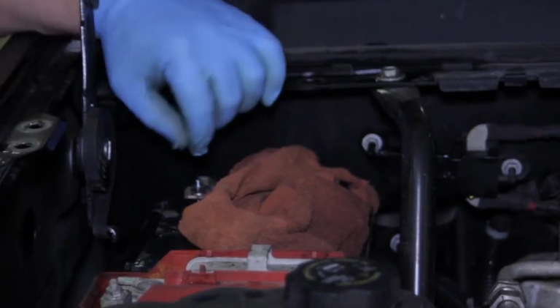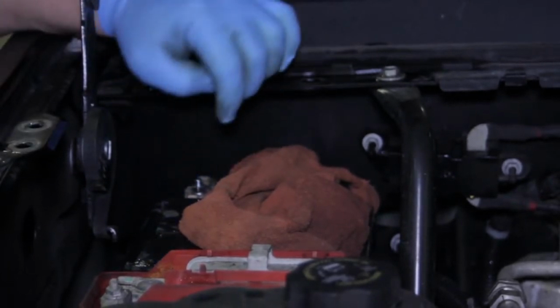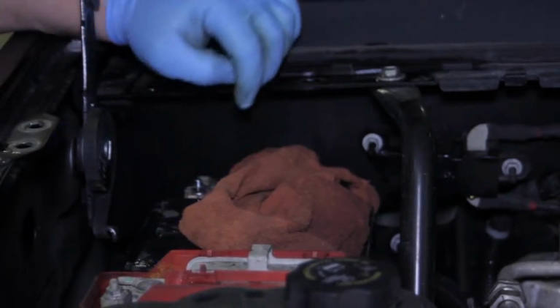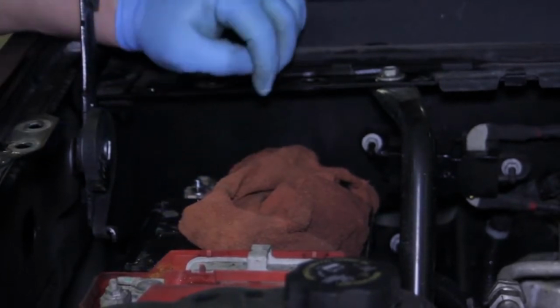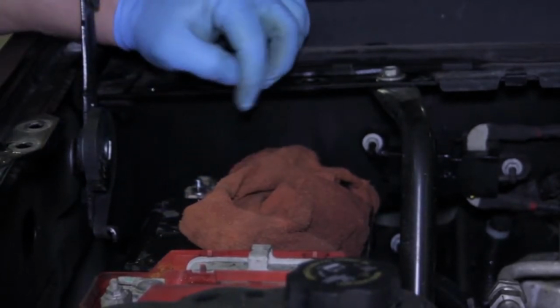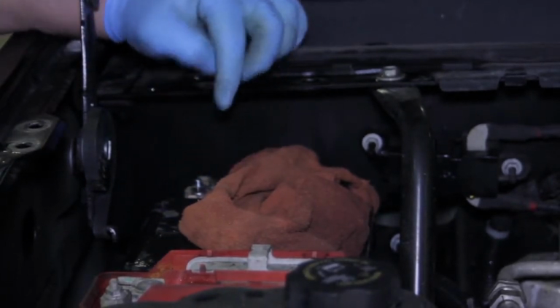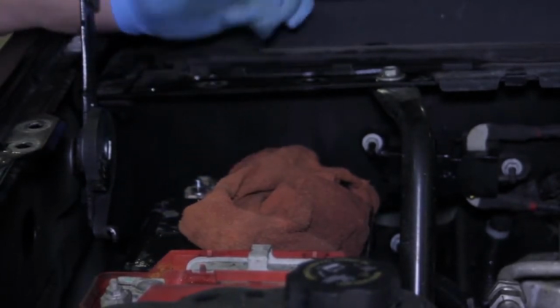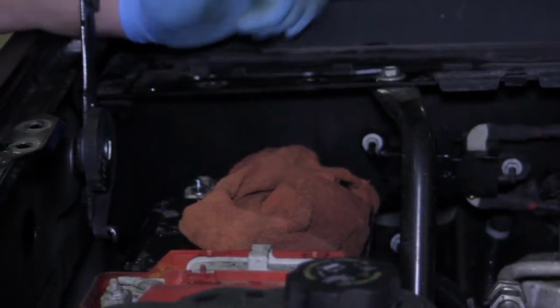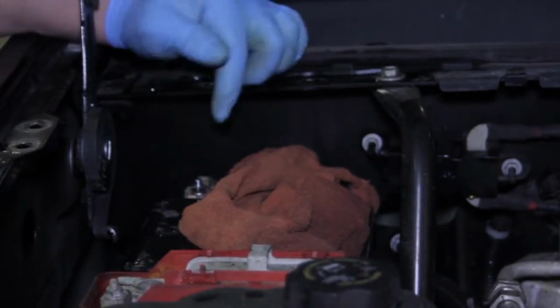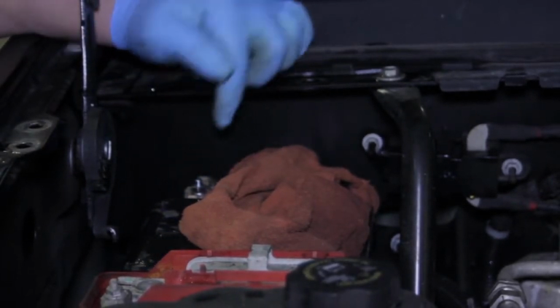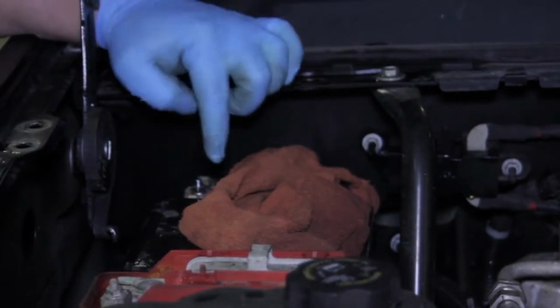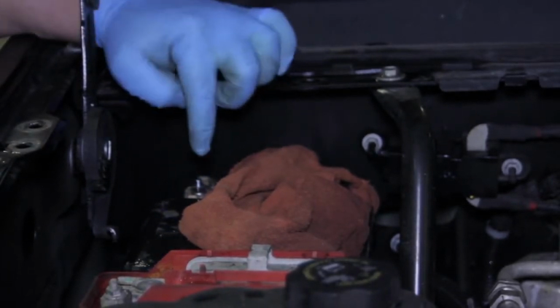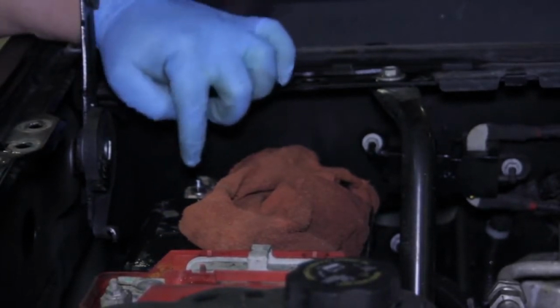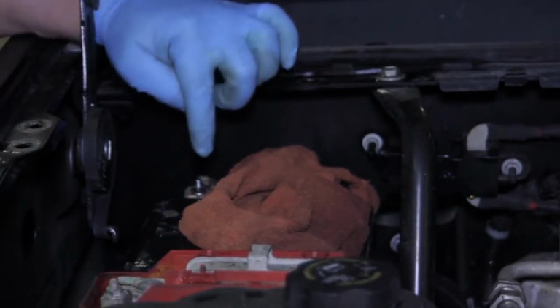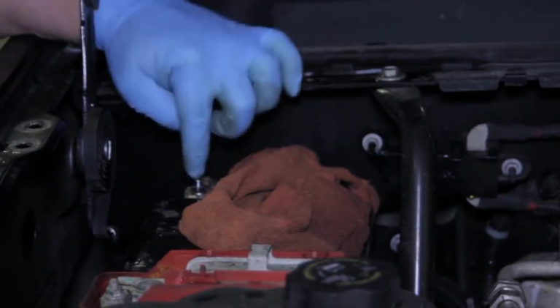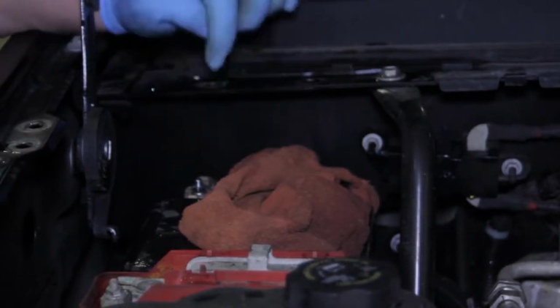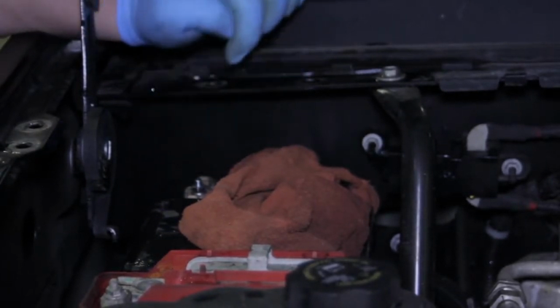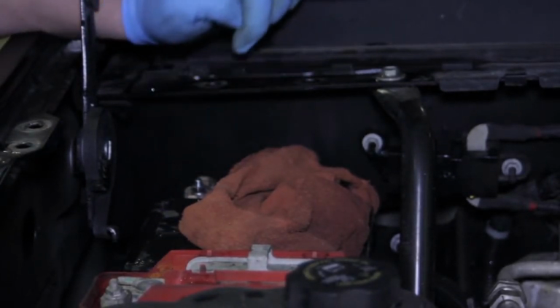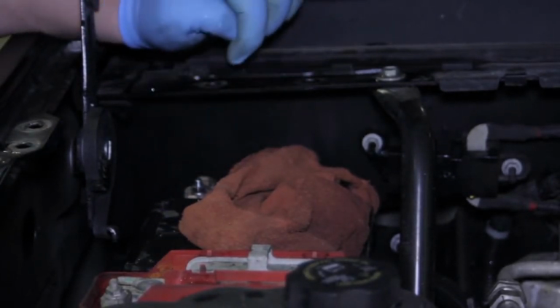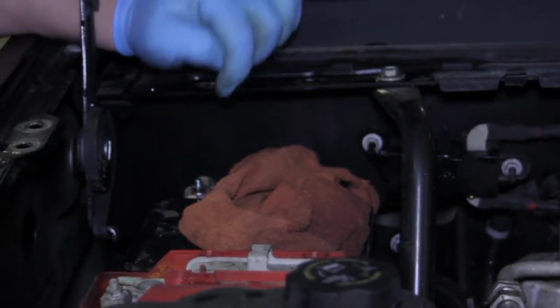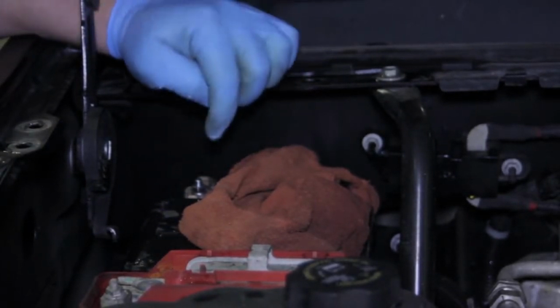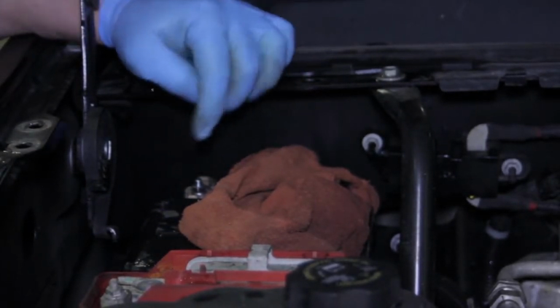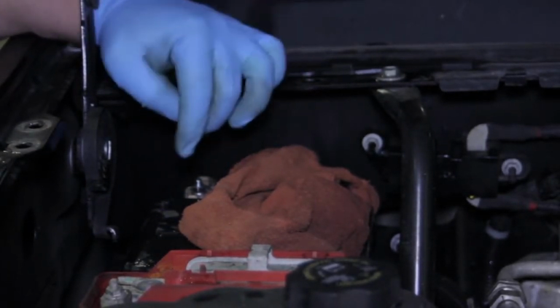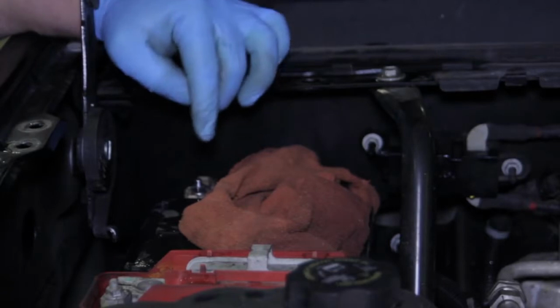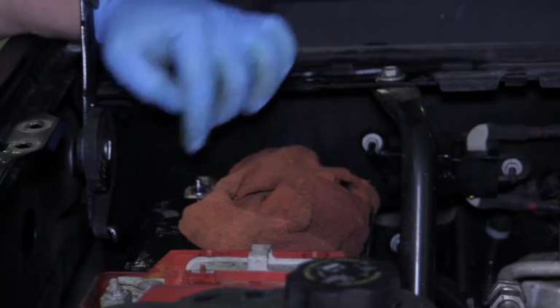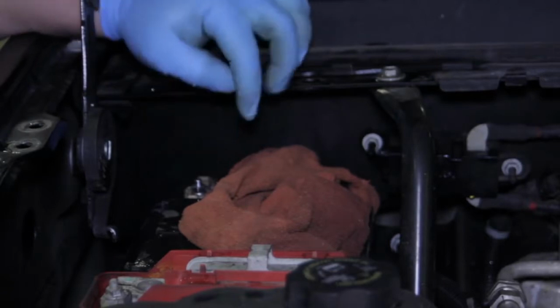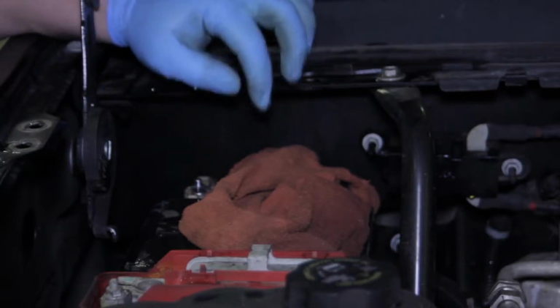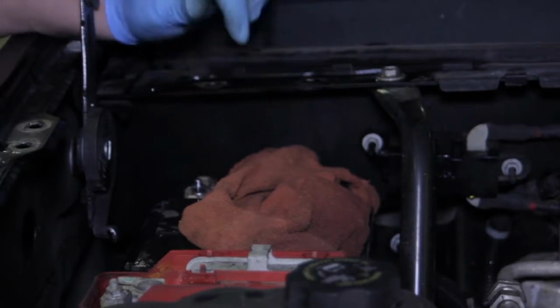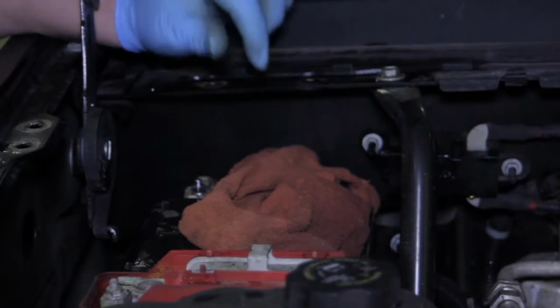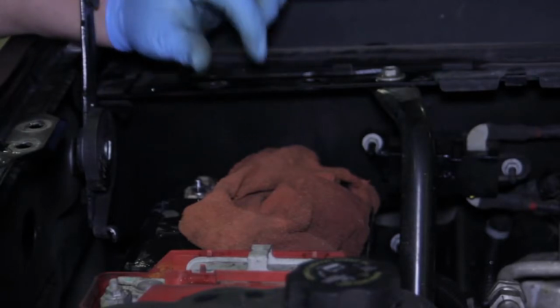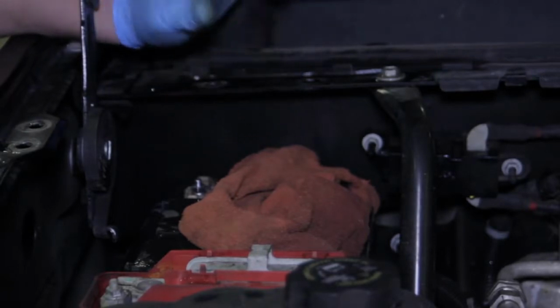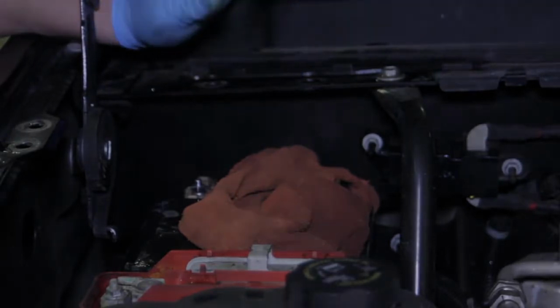Now you can see how we've simply made a repair versus having to make a major replacement.